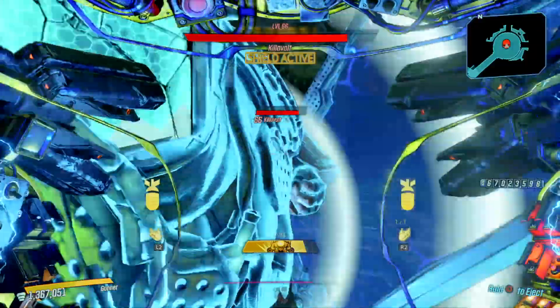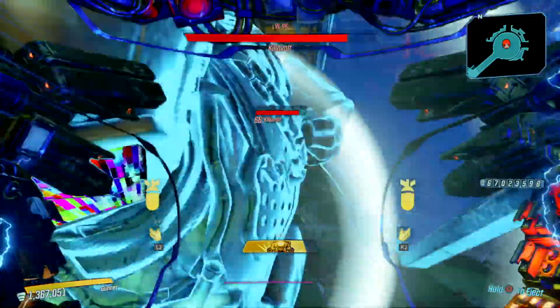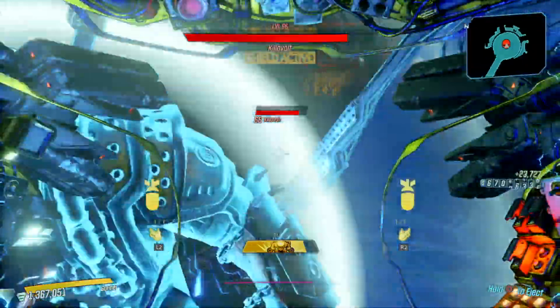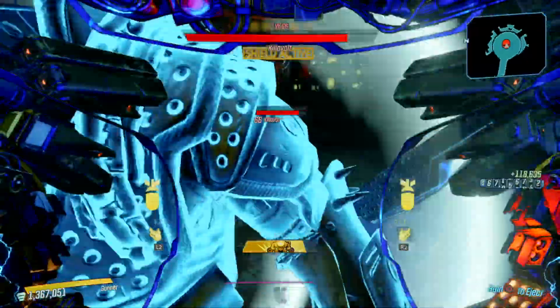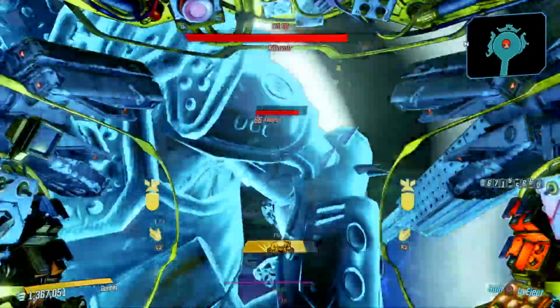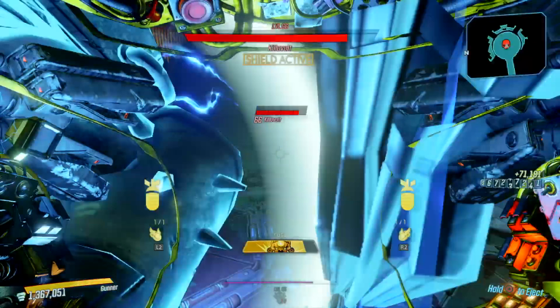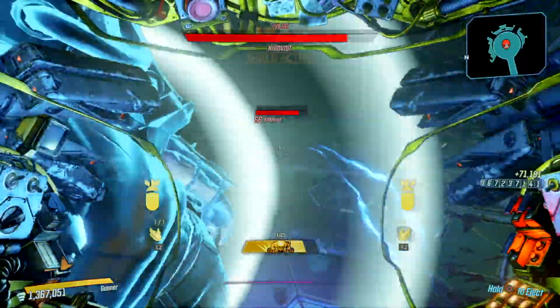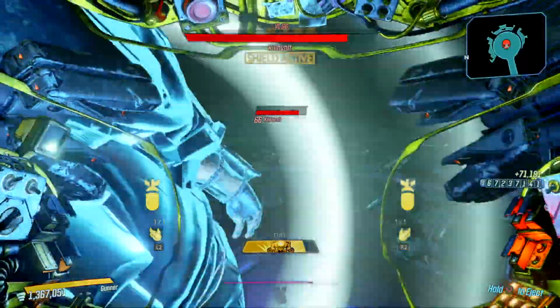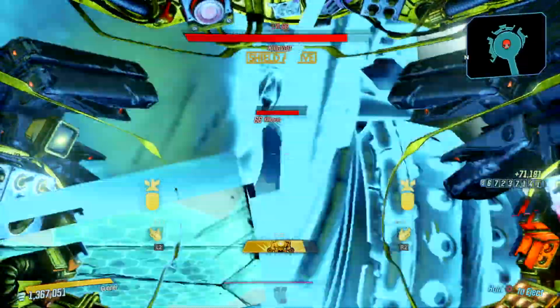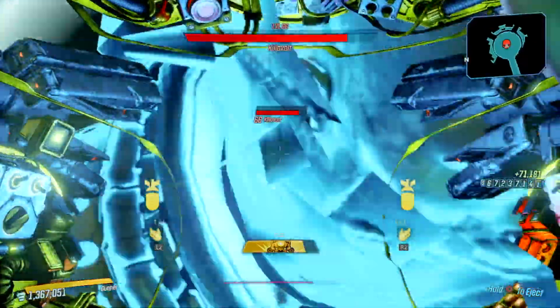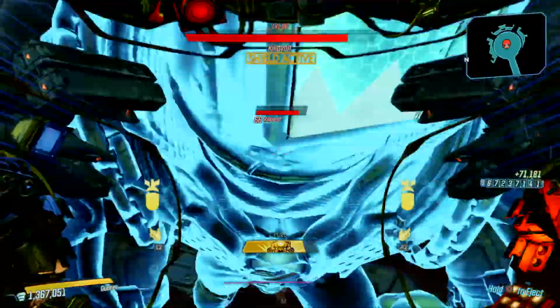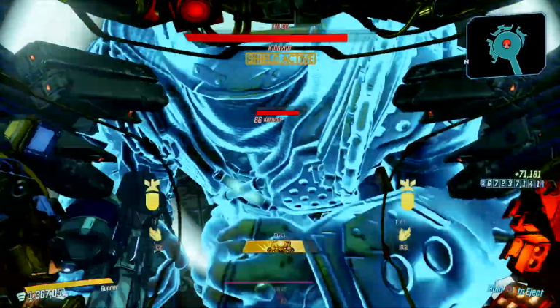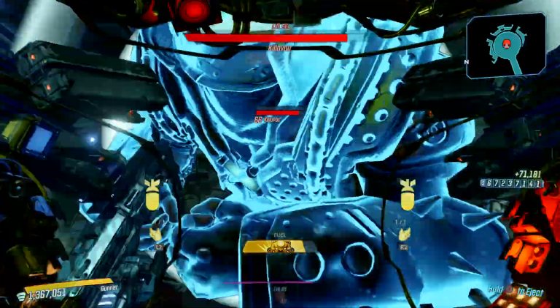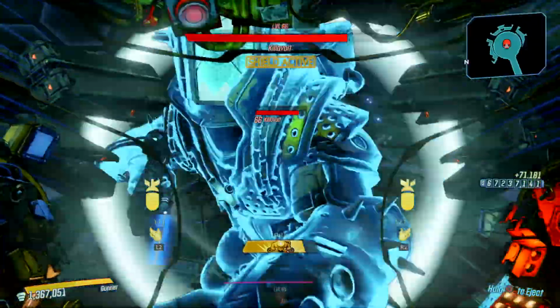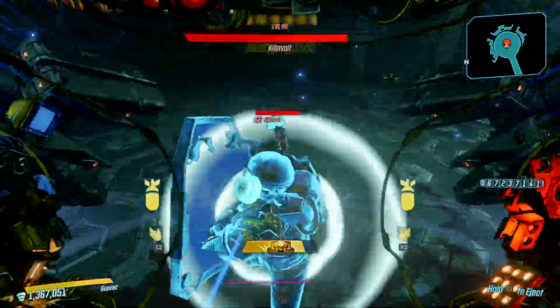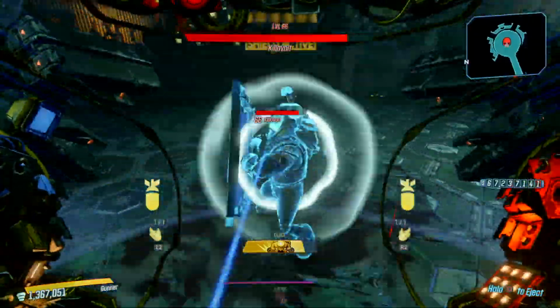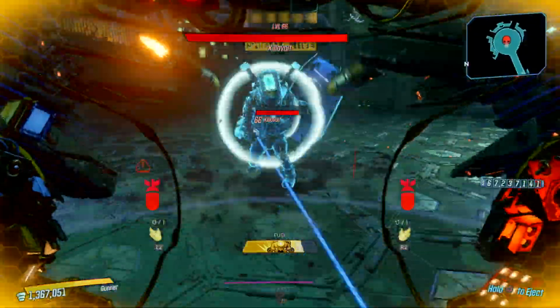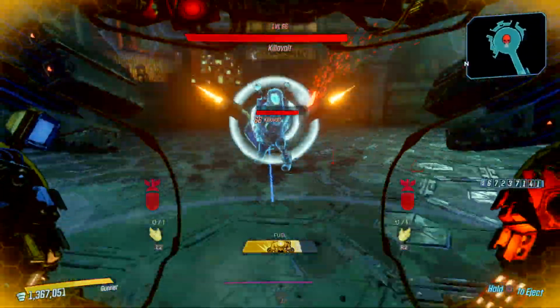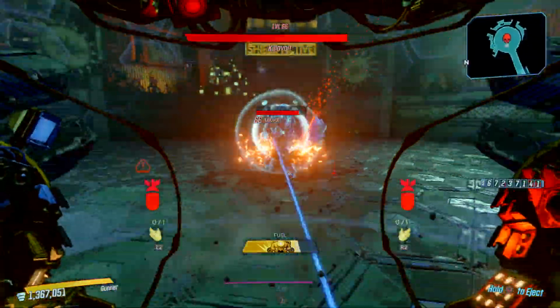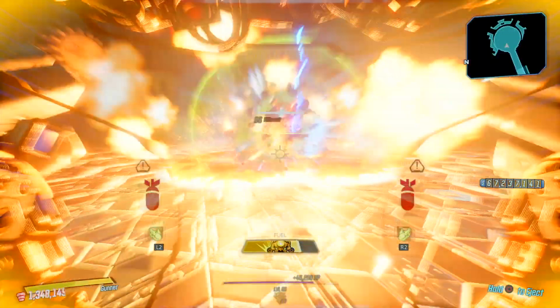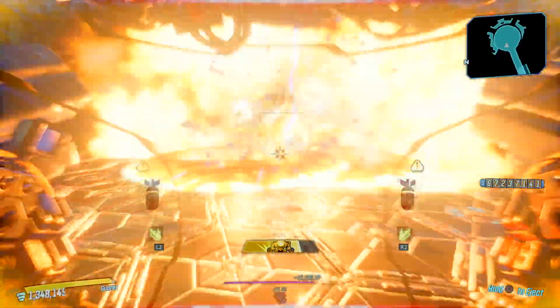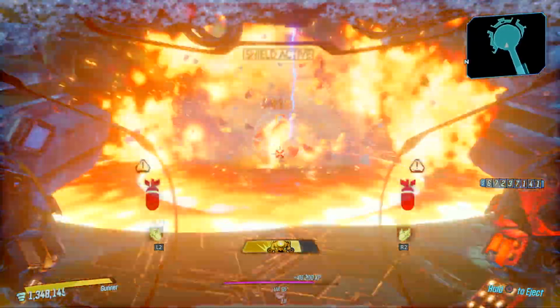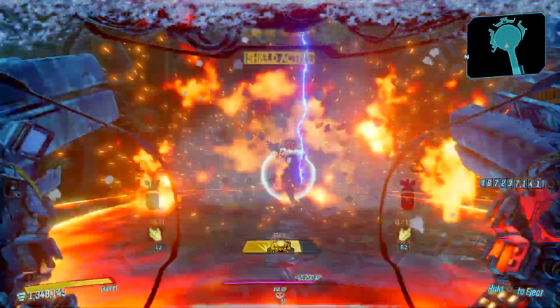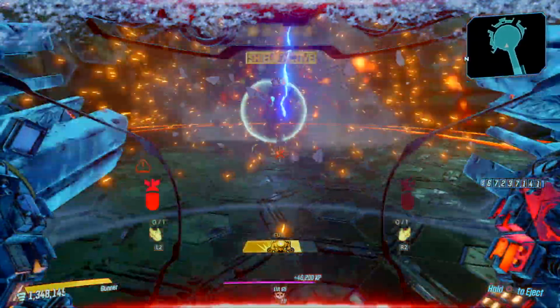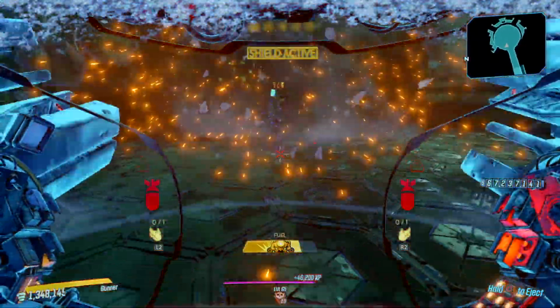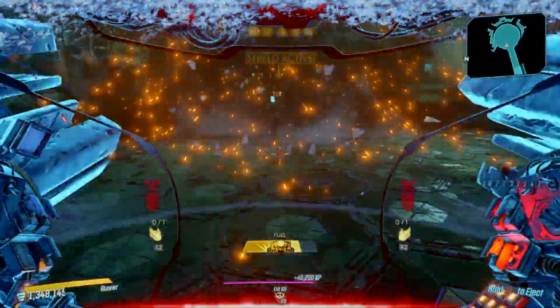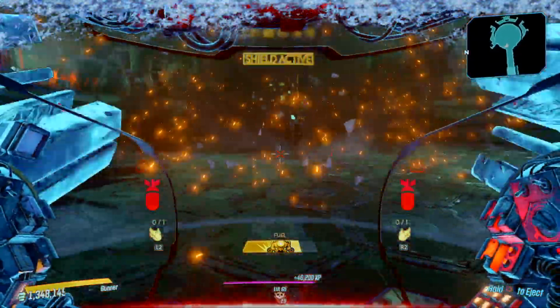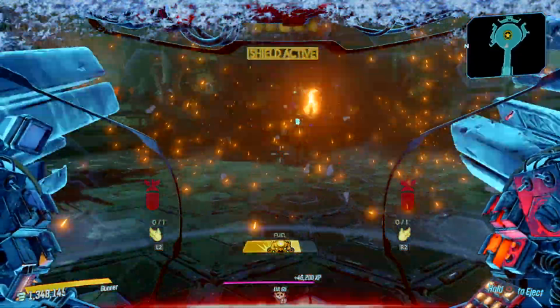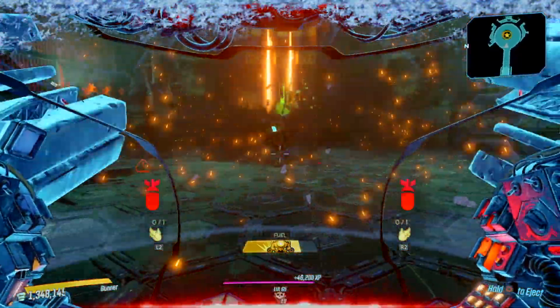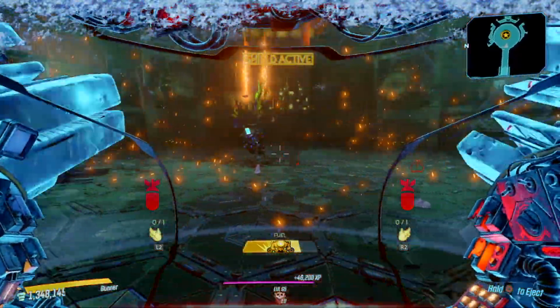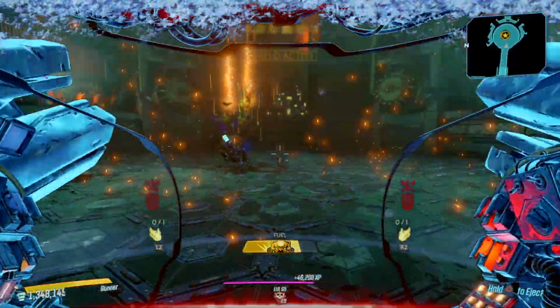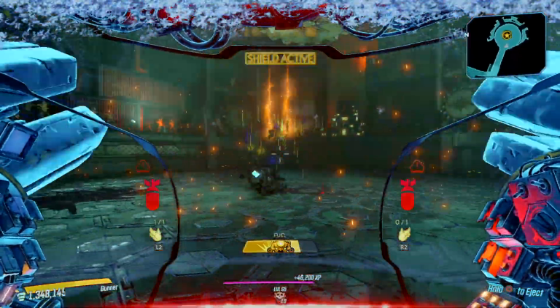I've learned that you can just stand in his bubble. It forces him to melee and he won't teleport away.